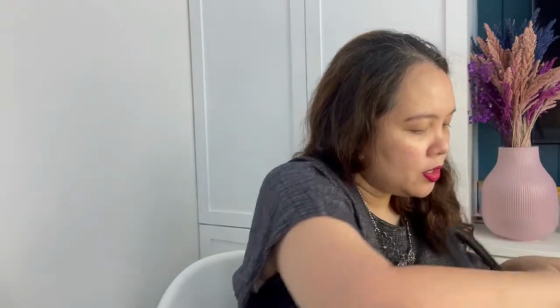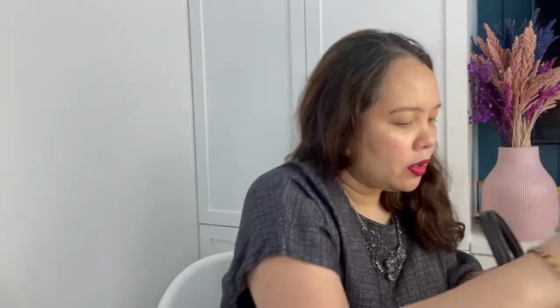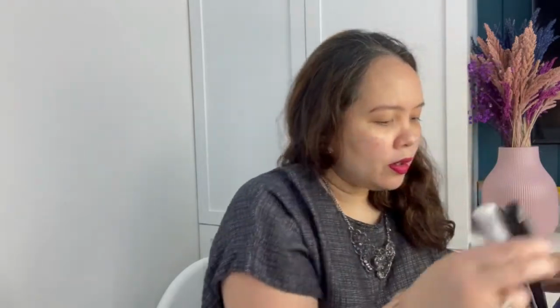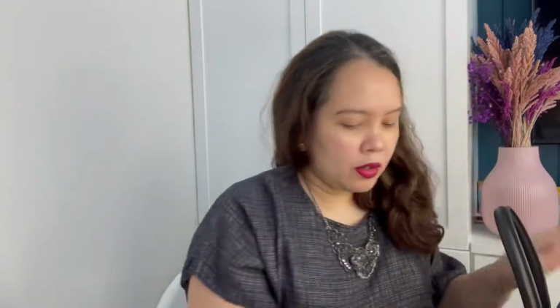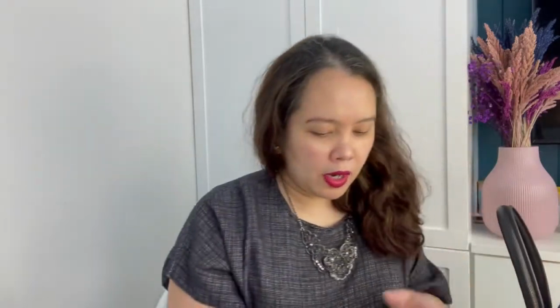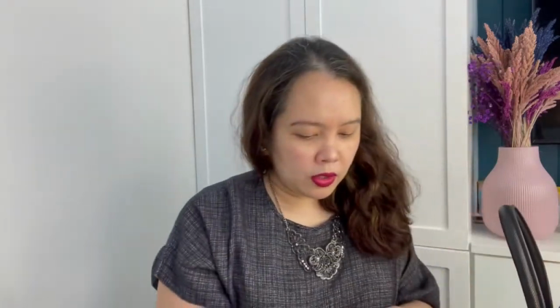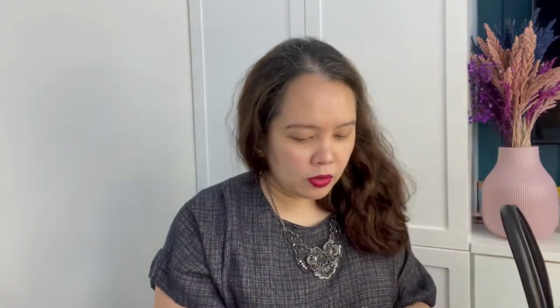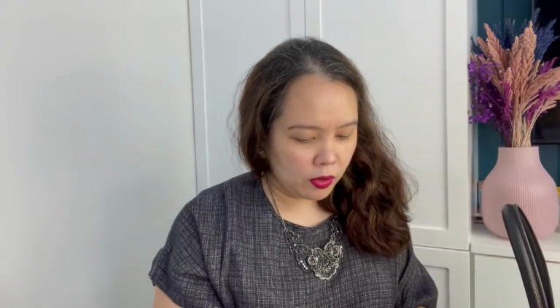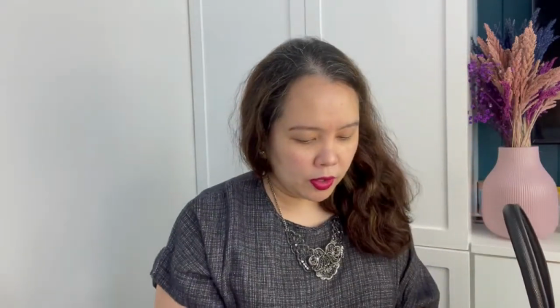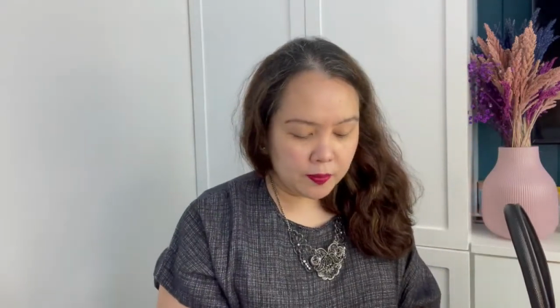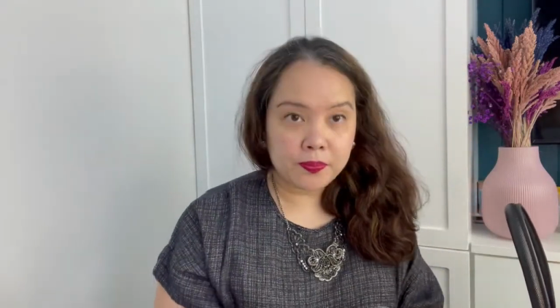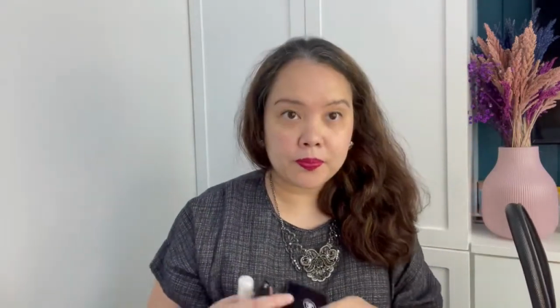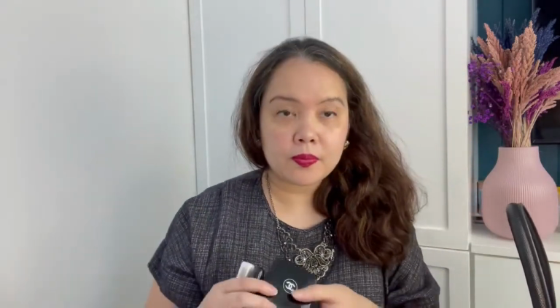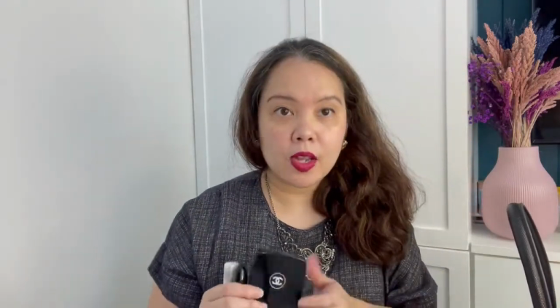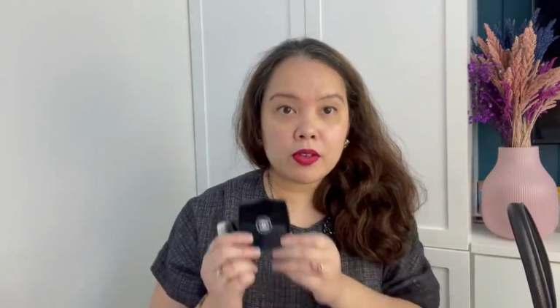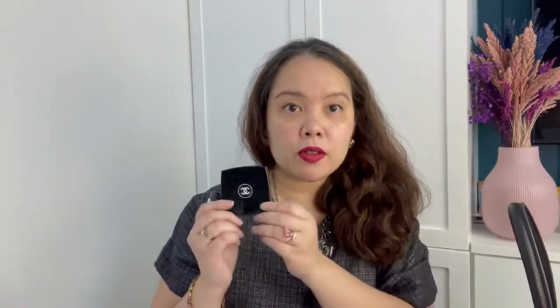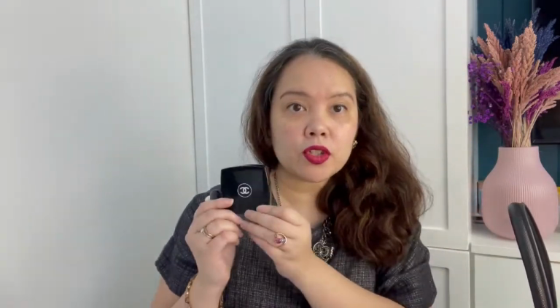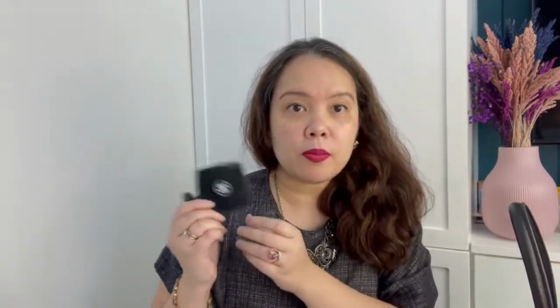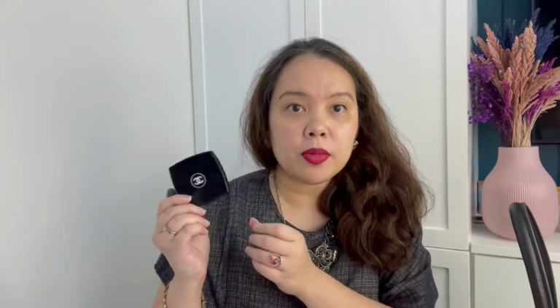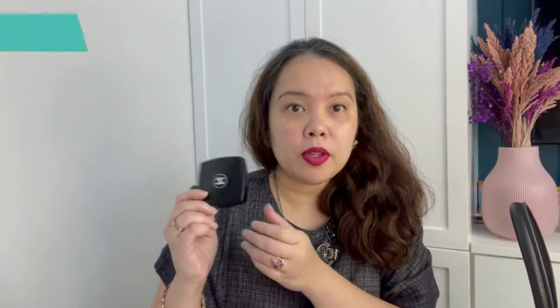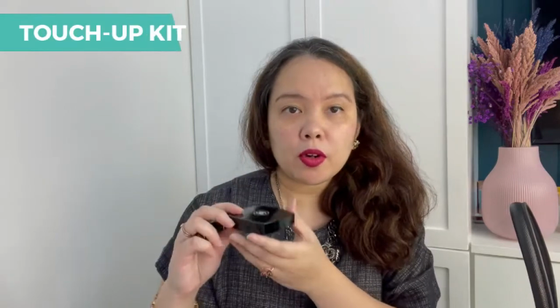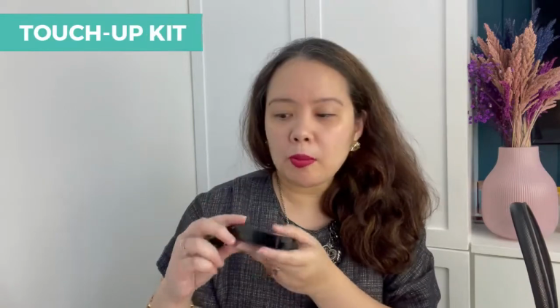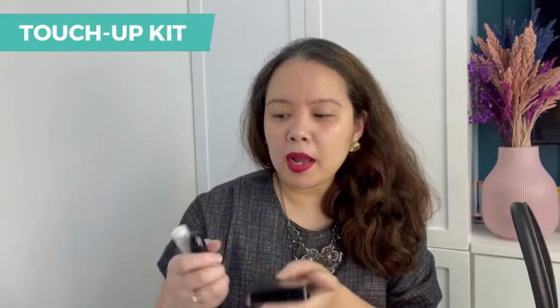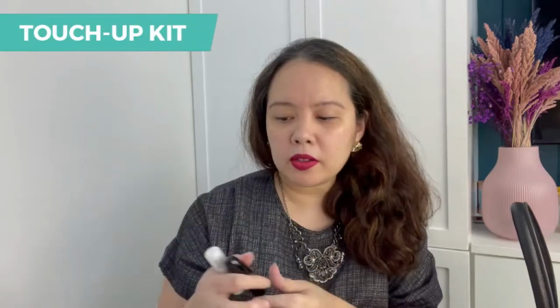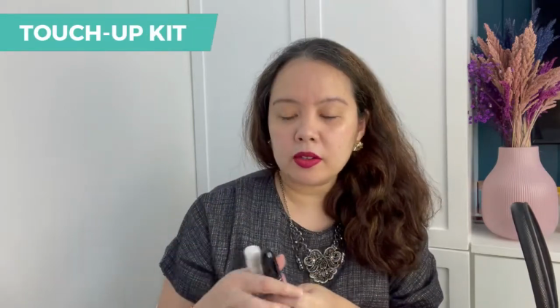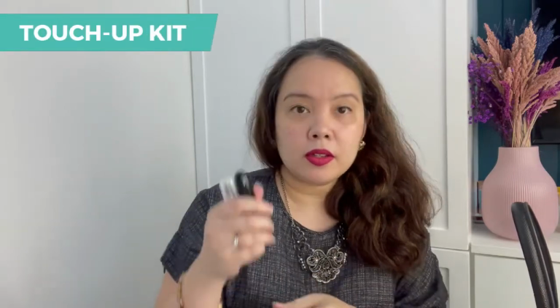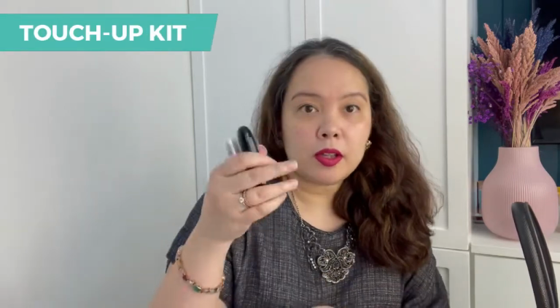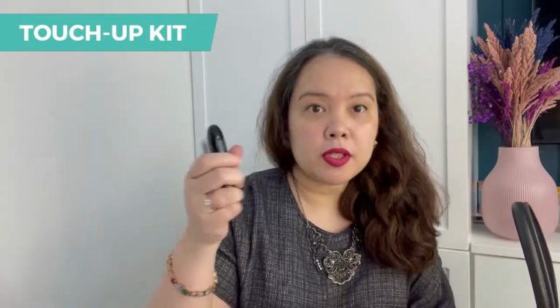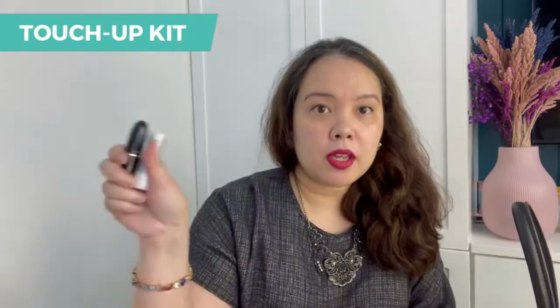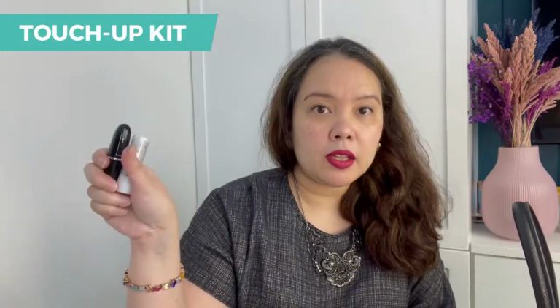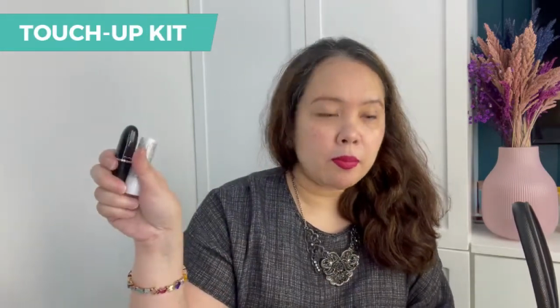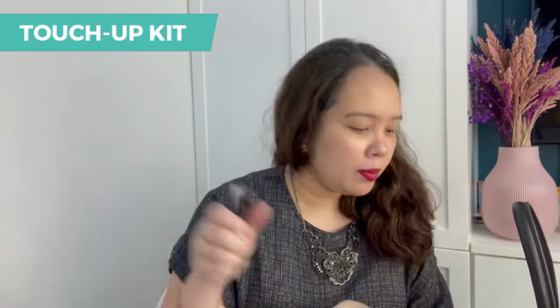These are connected to your having to touch up — your compact, lipstick, and lip balm.